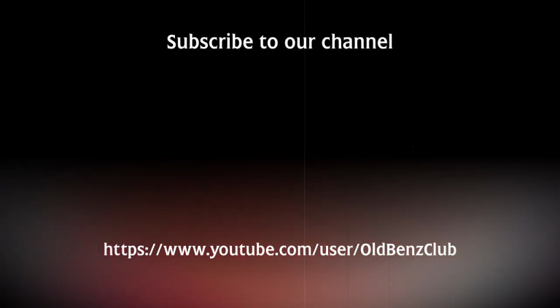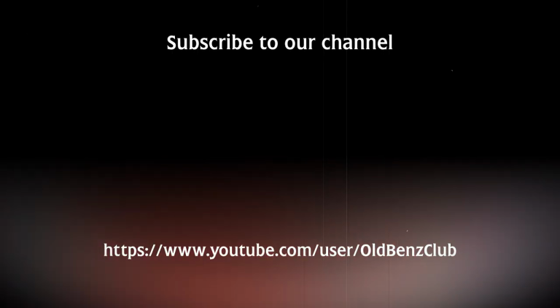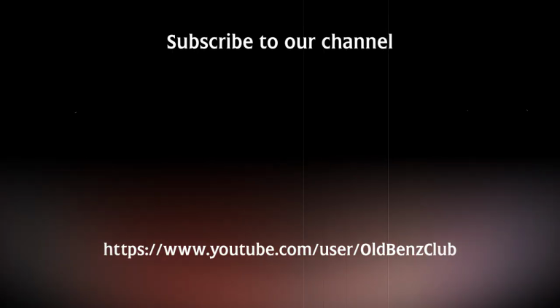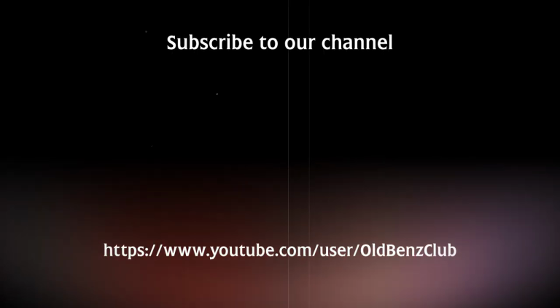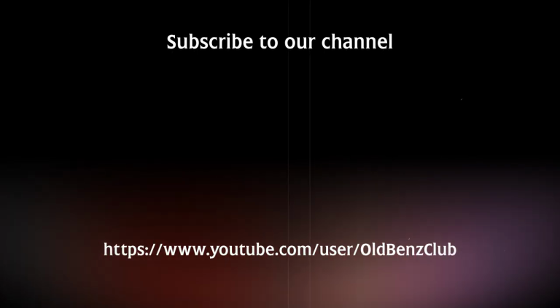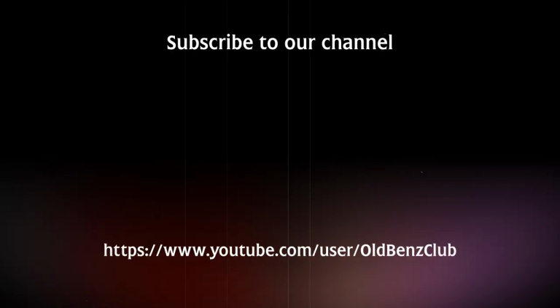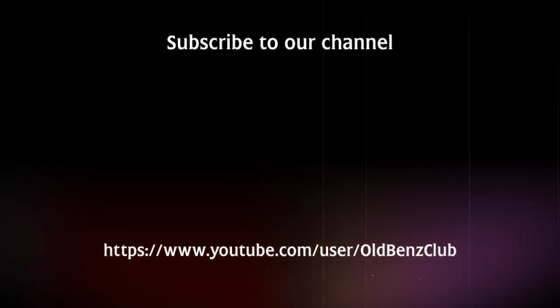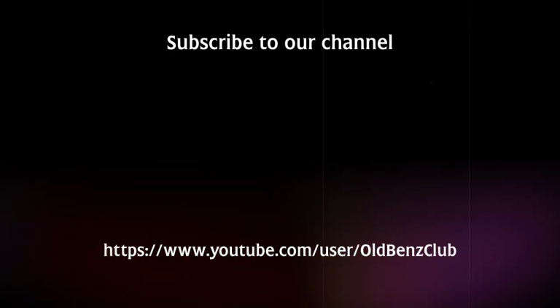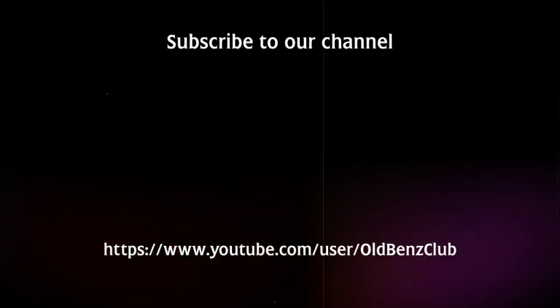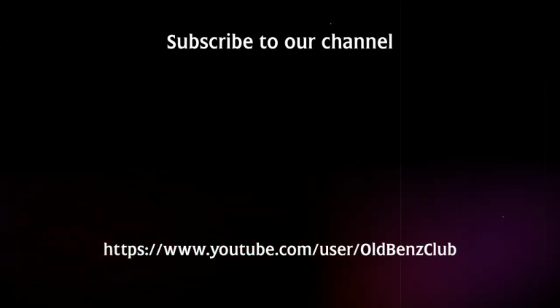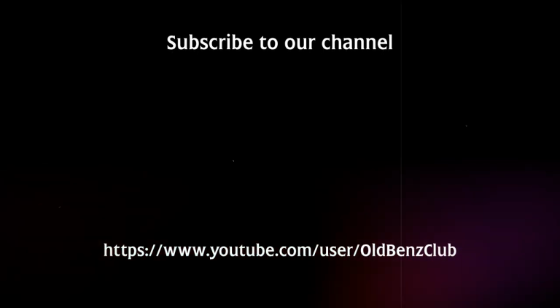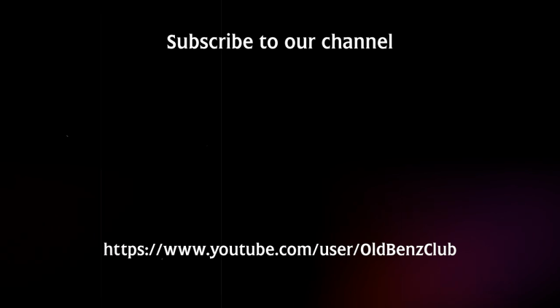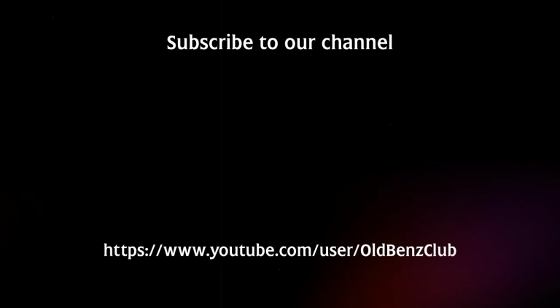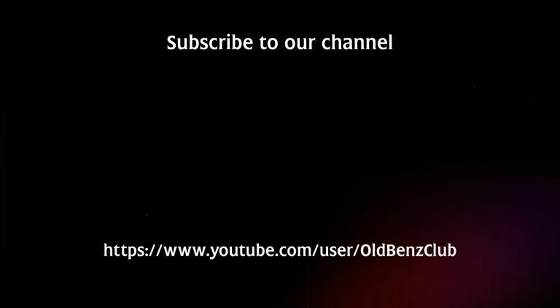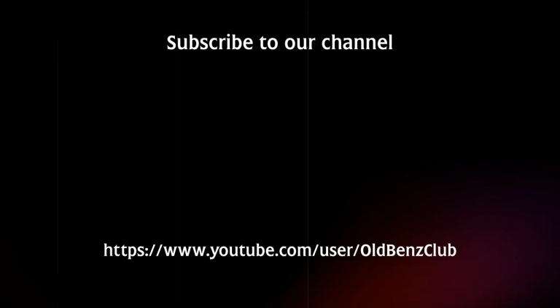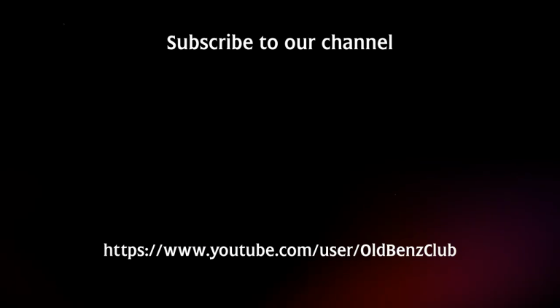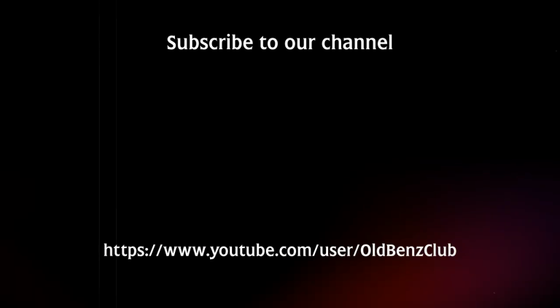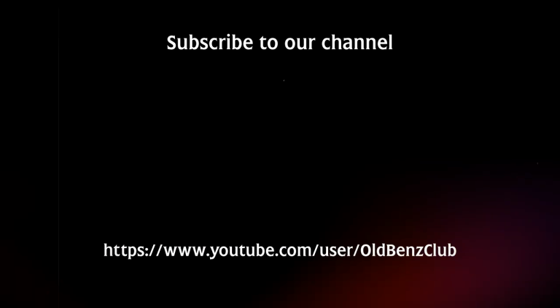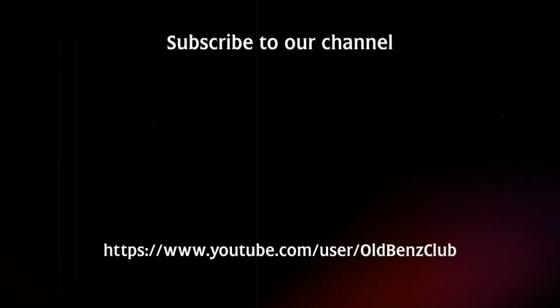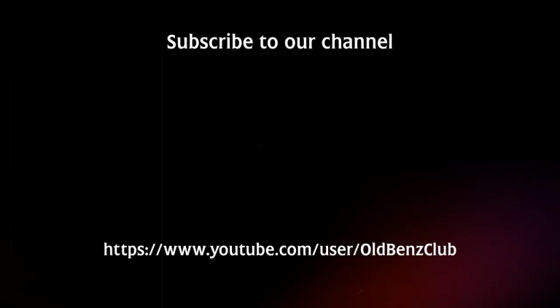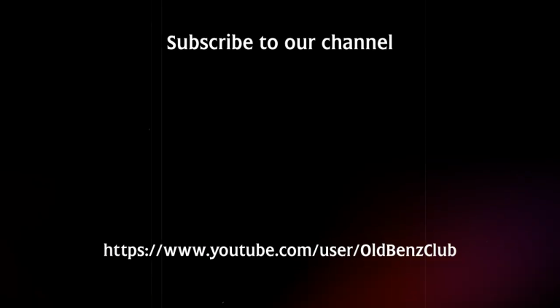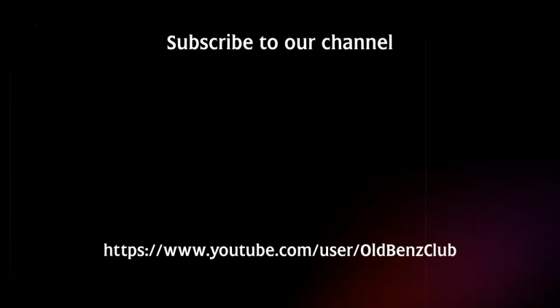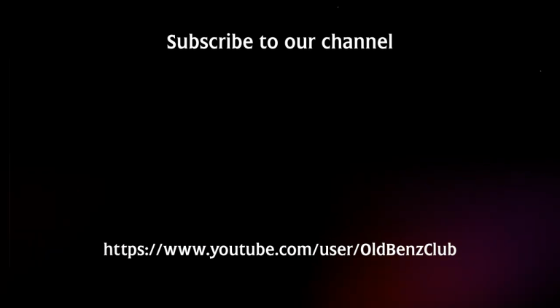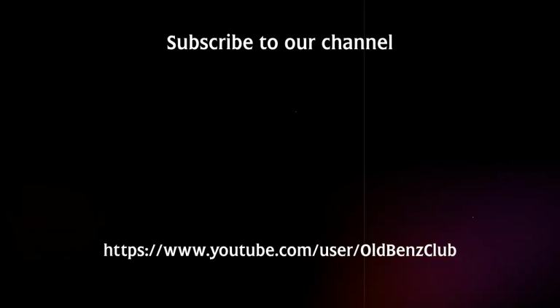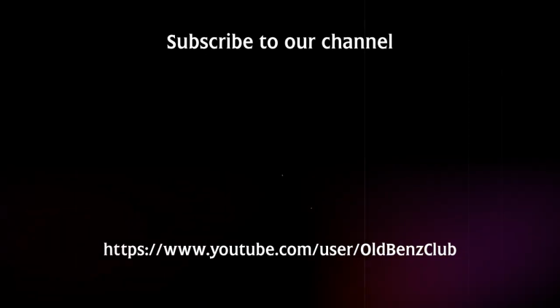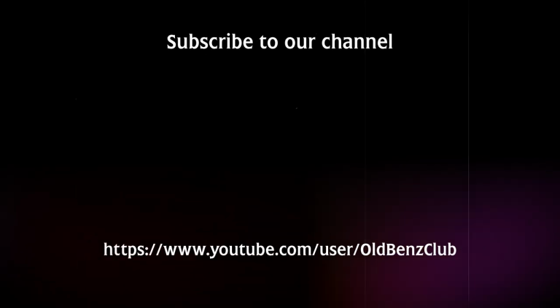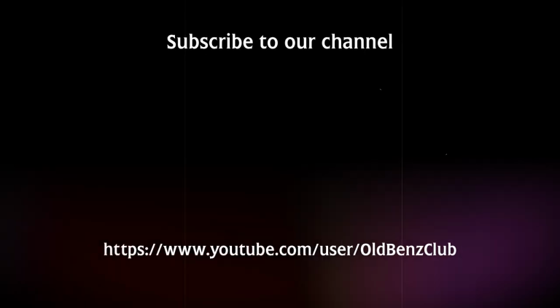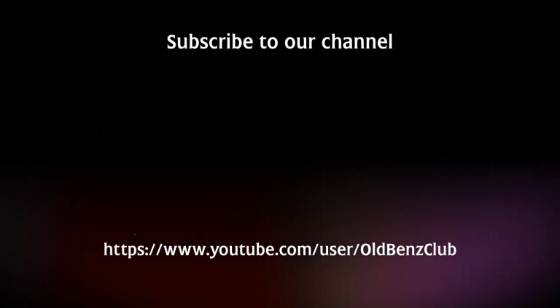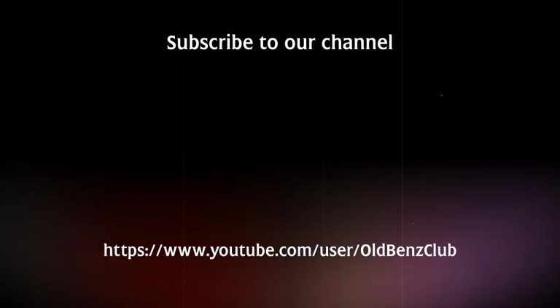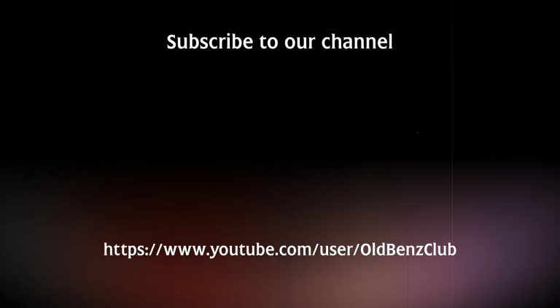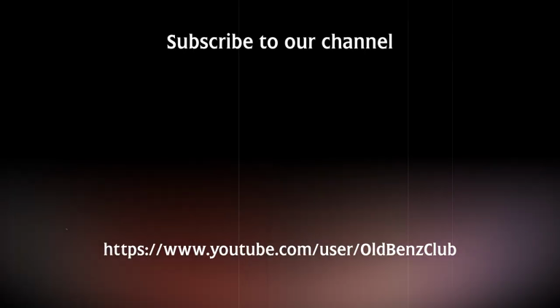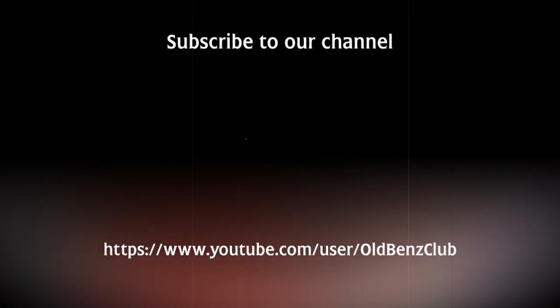This channel: Old Benz. Thank you for your attention. Don't forget to subscribe to our channel.